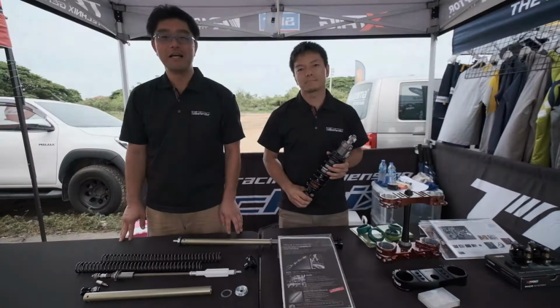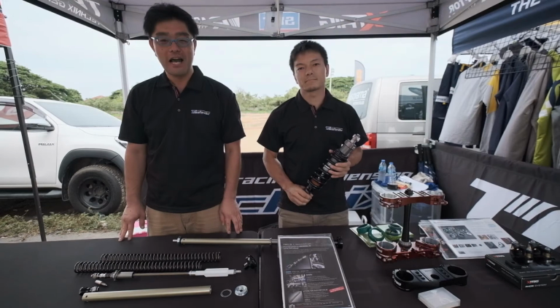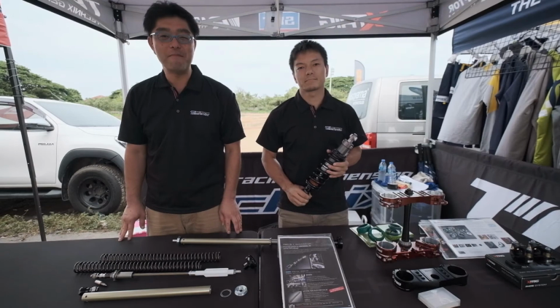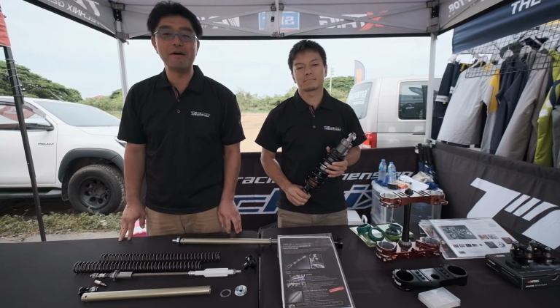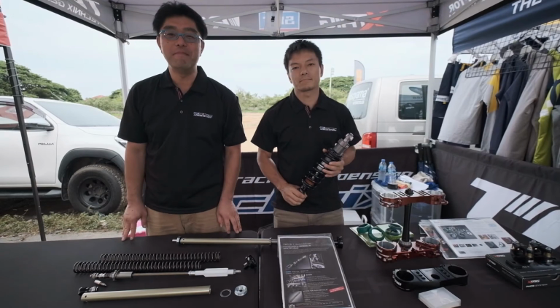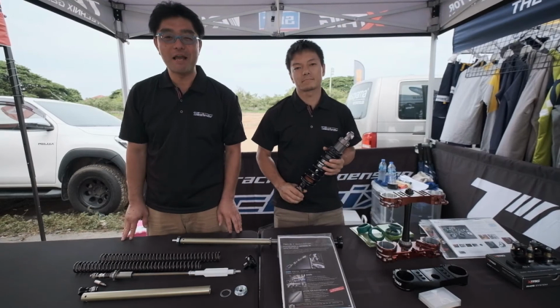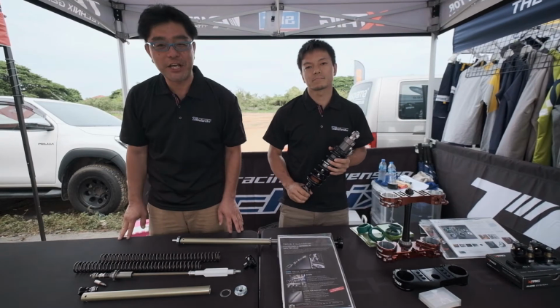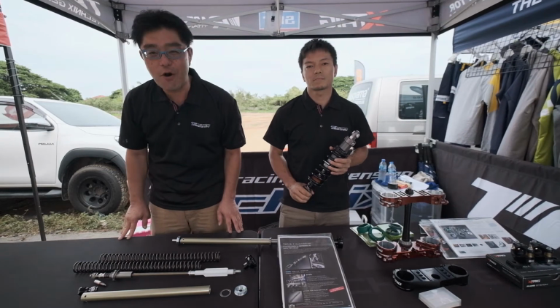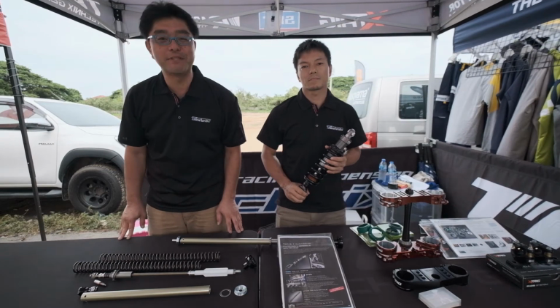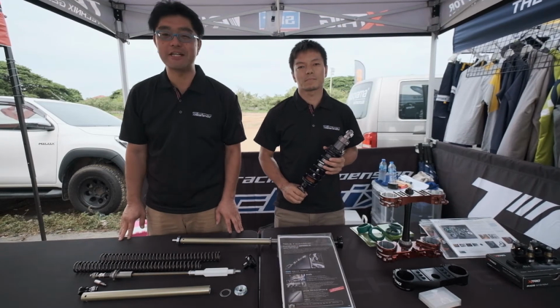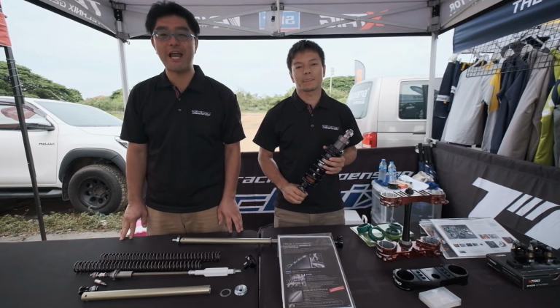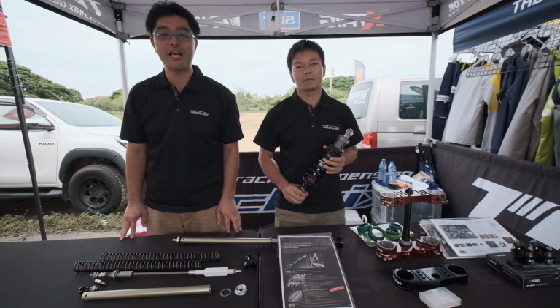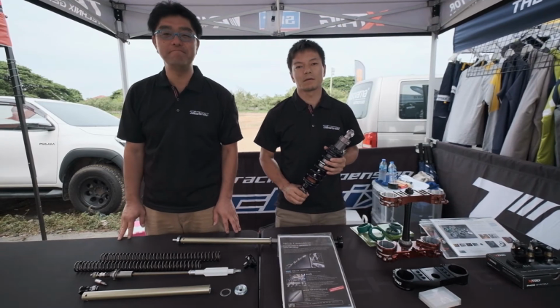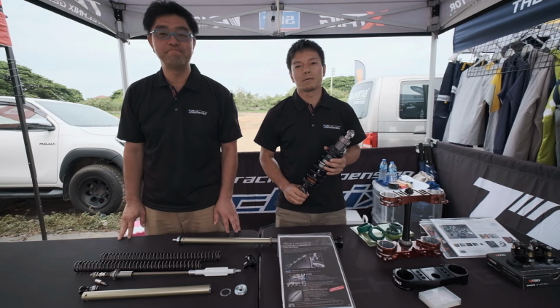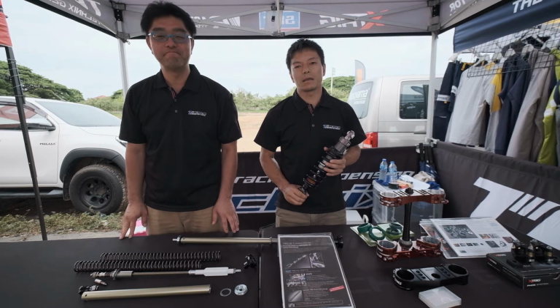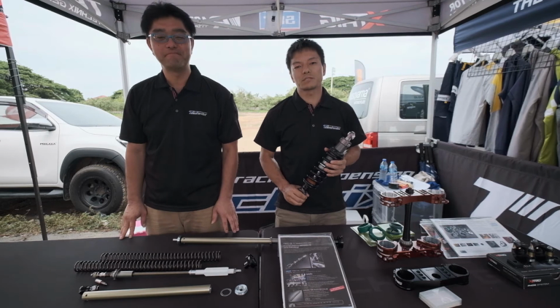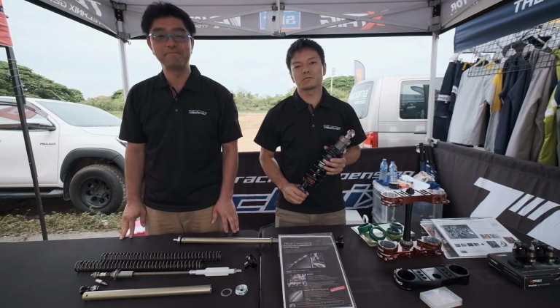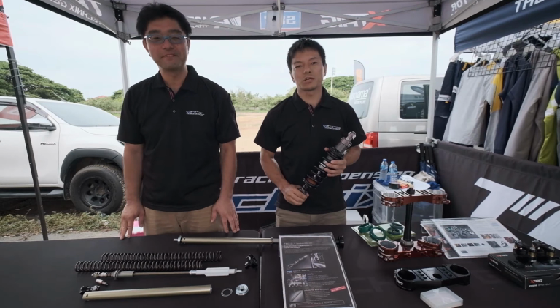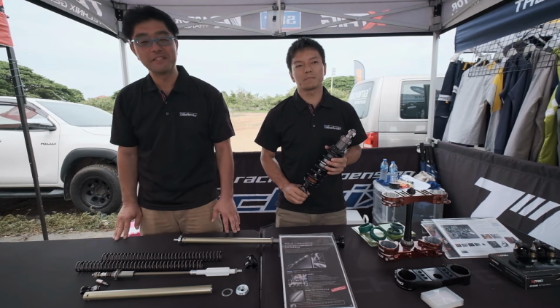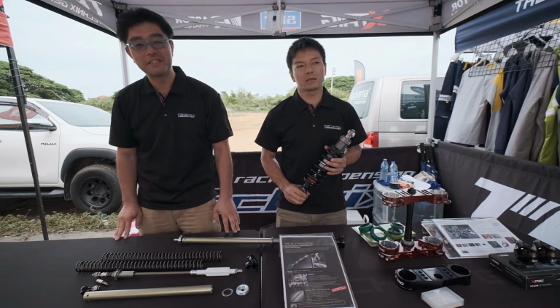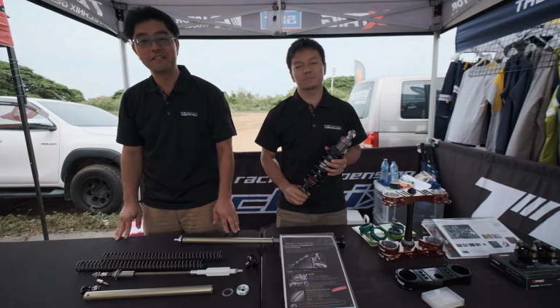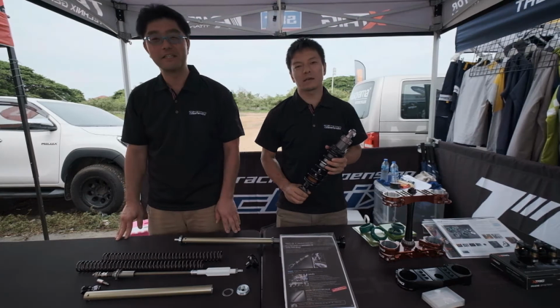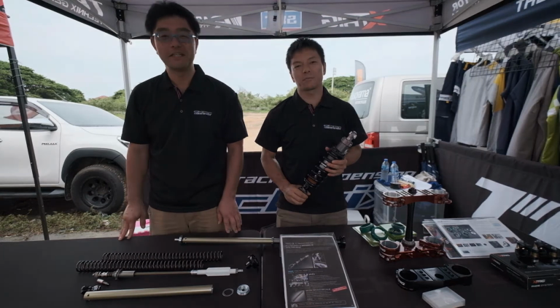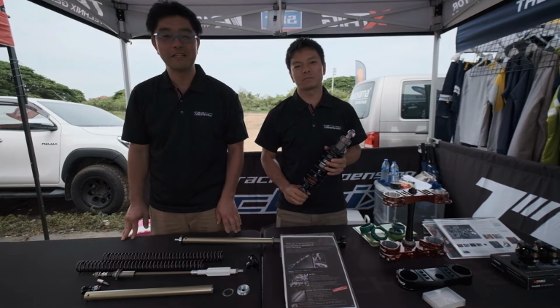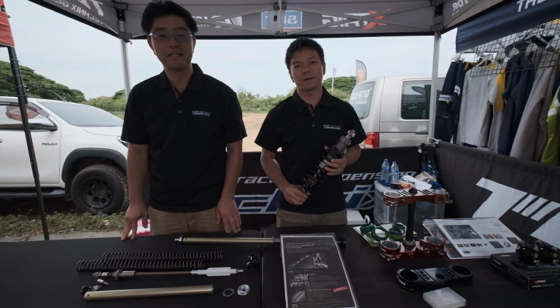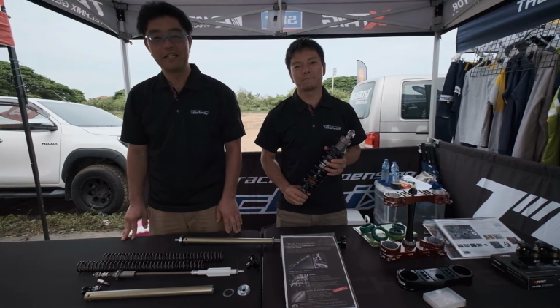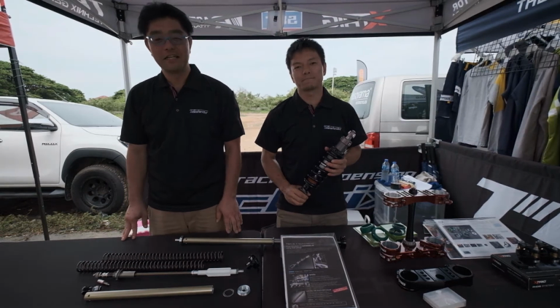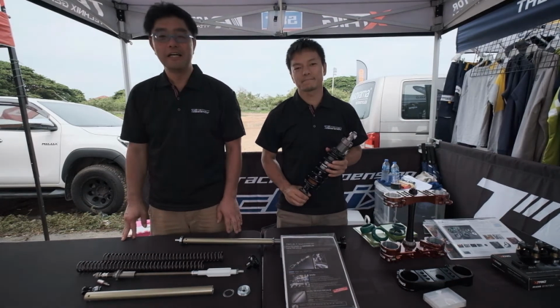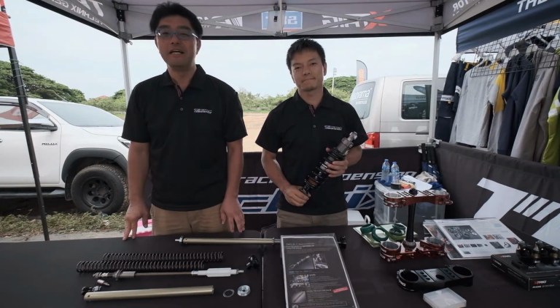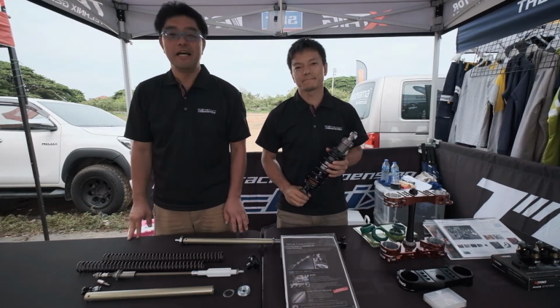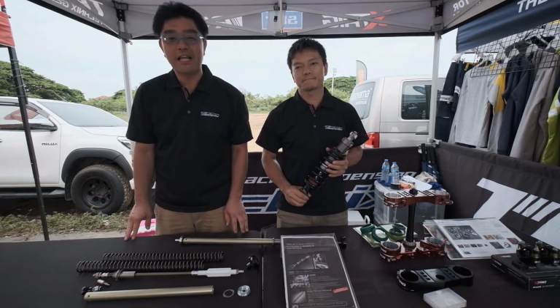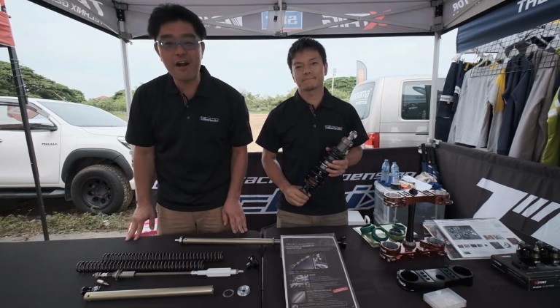Hello everyone, my name is Hiro from Technics Asia. My name is Tsuchi, Technics Mechanics from Japan, here in Thailand.